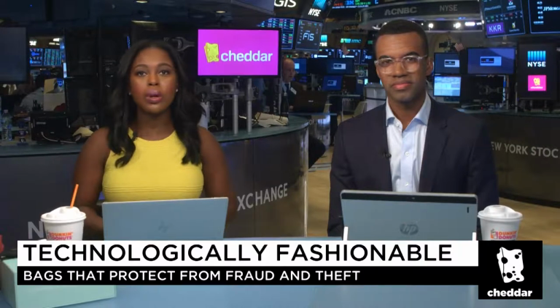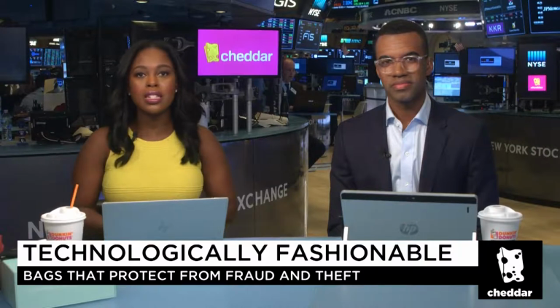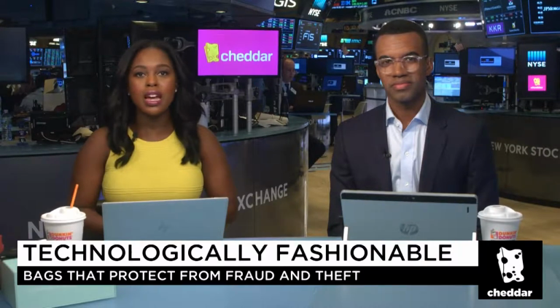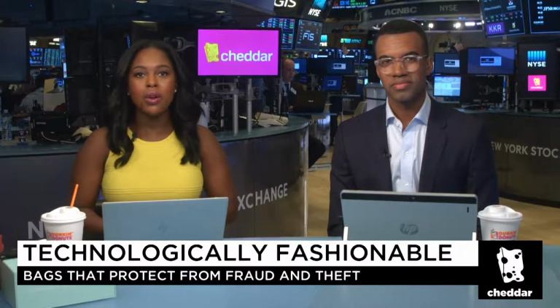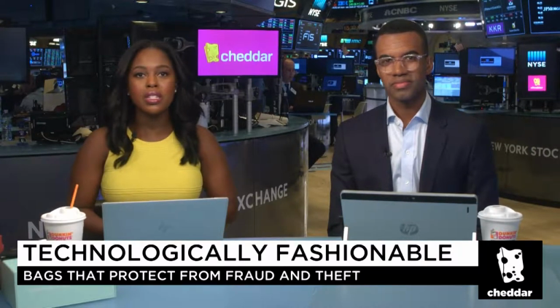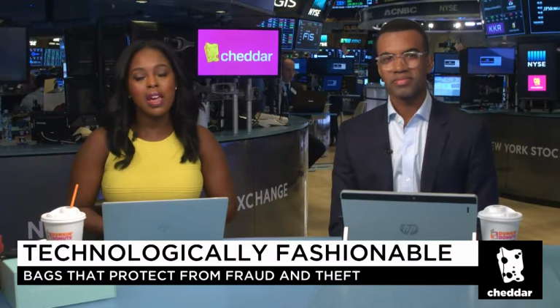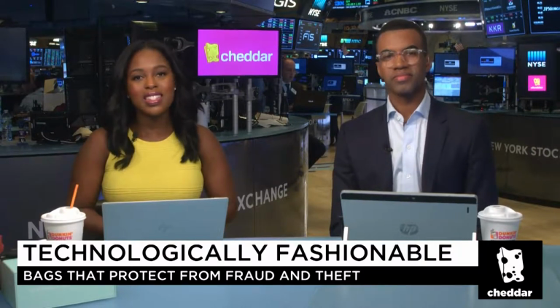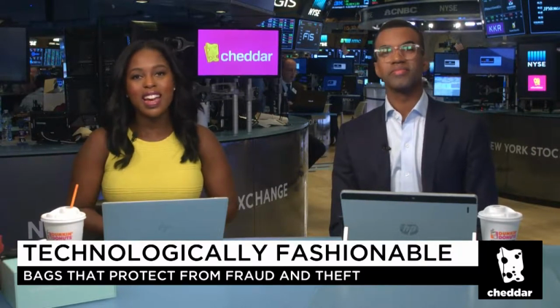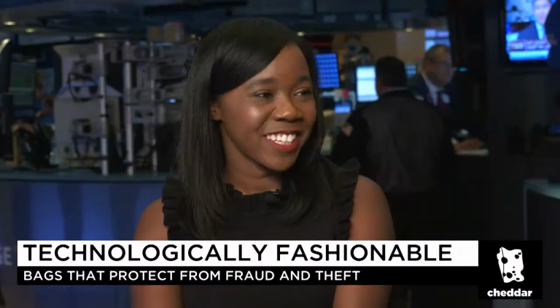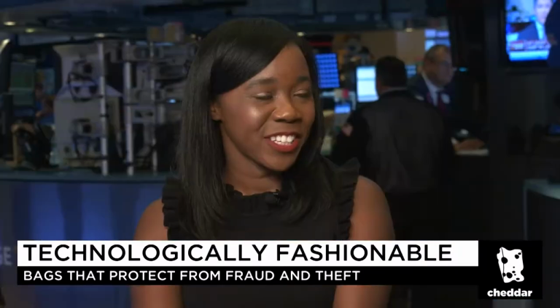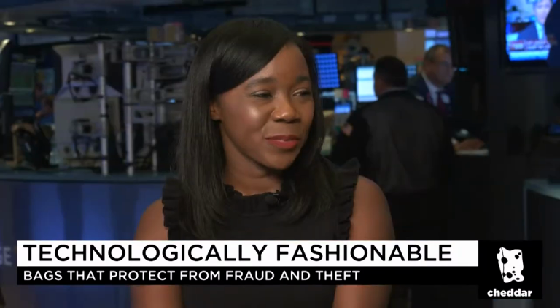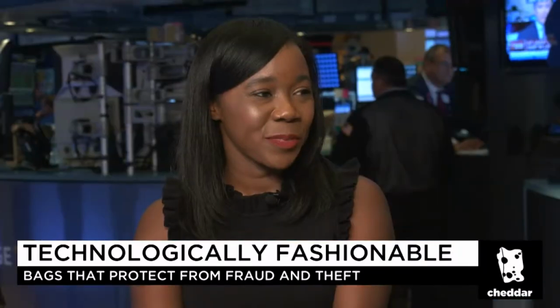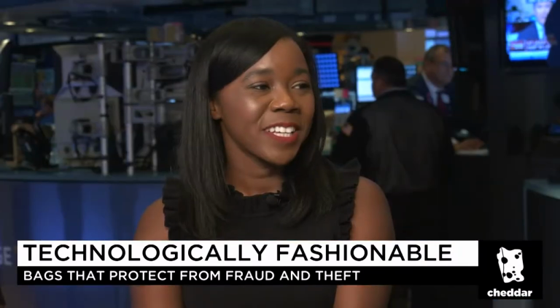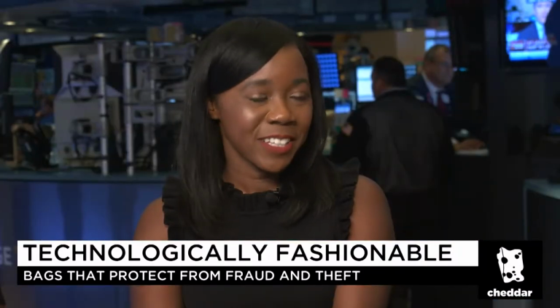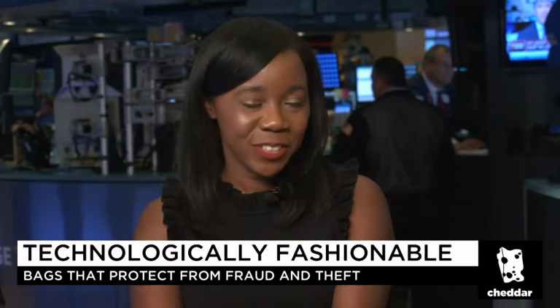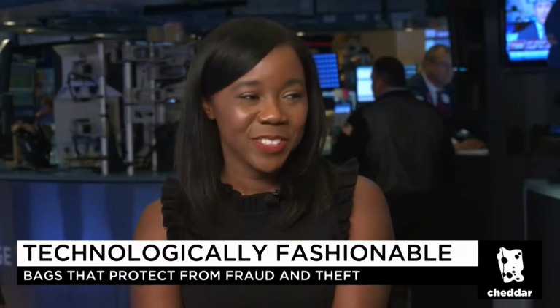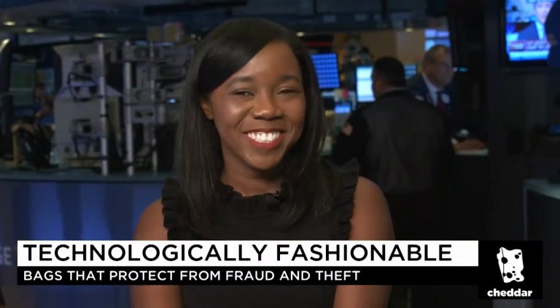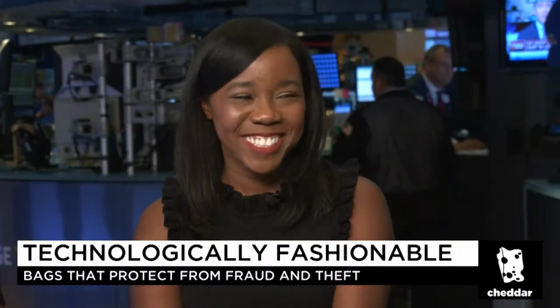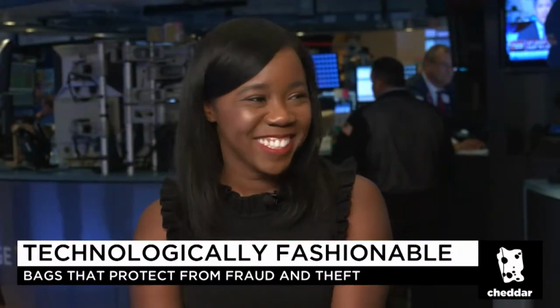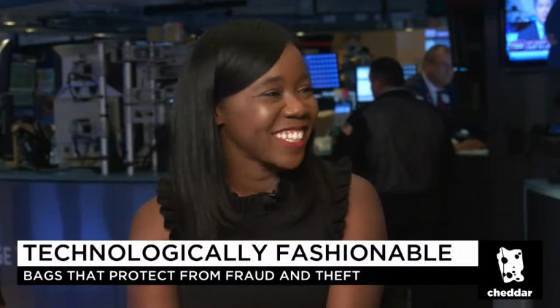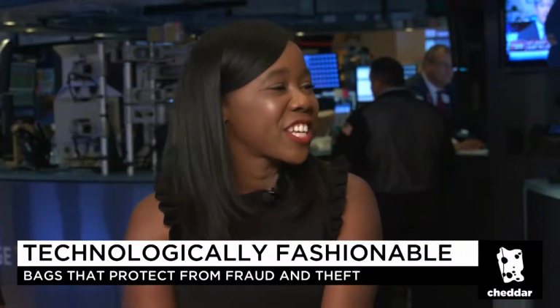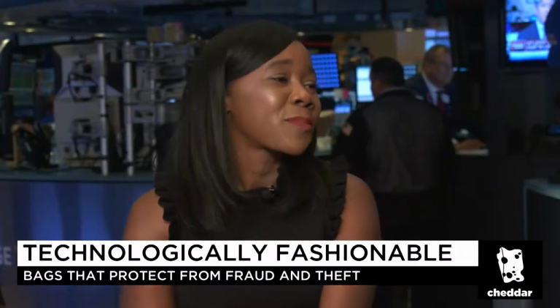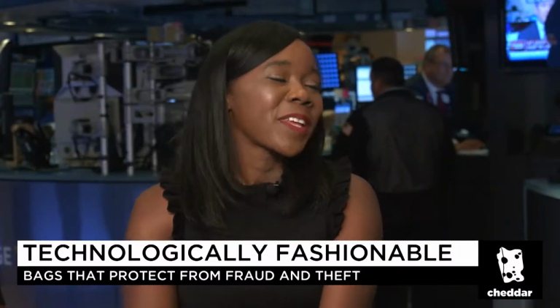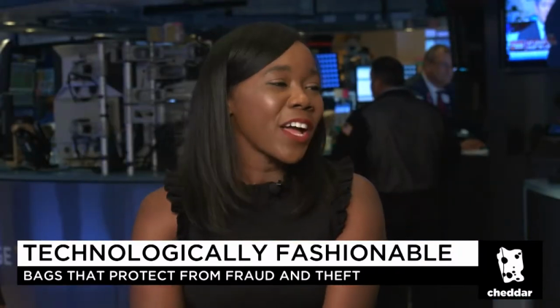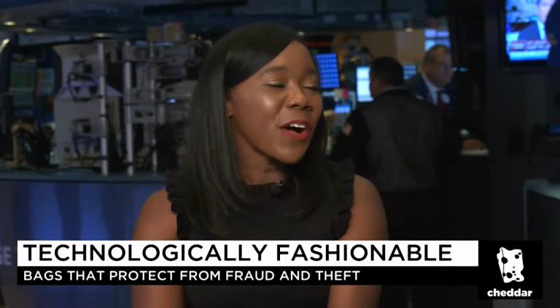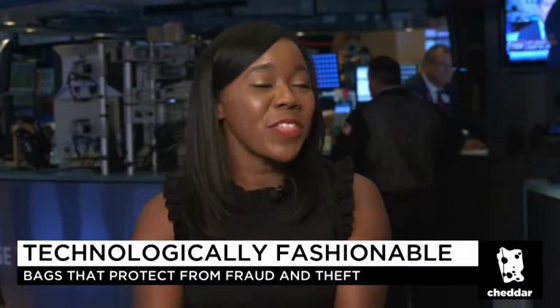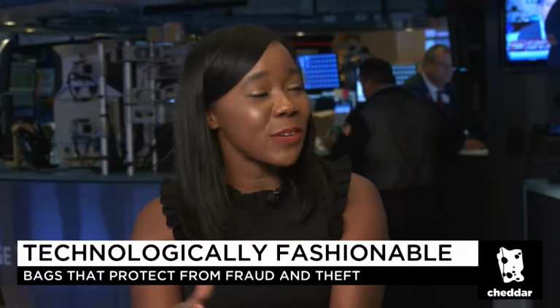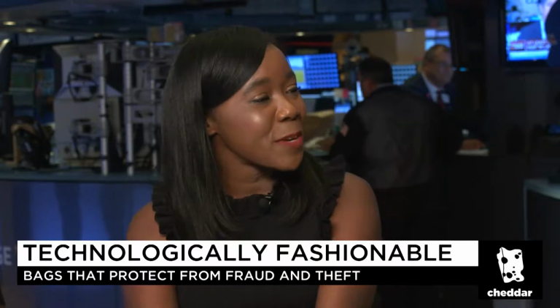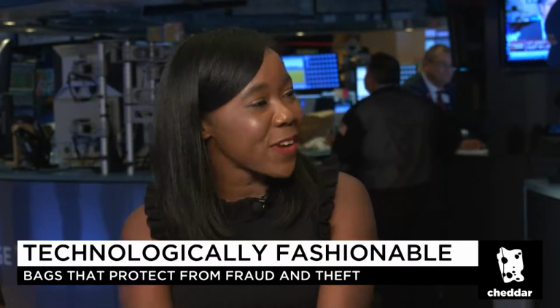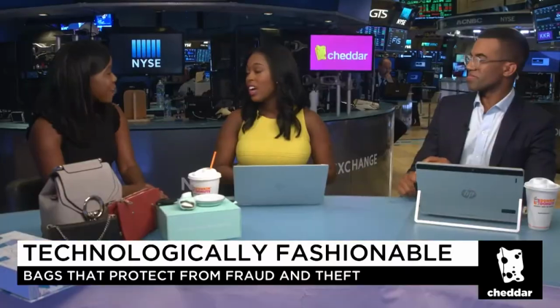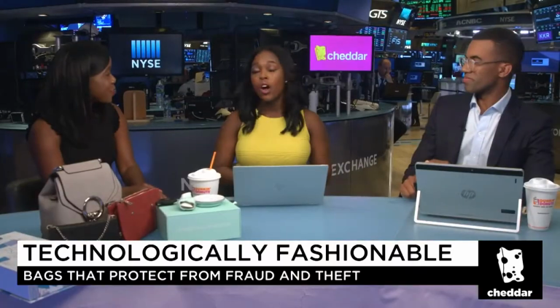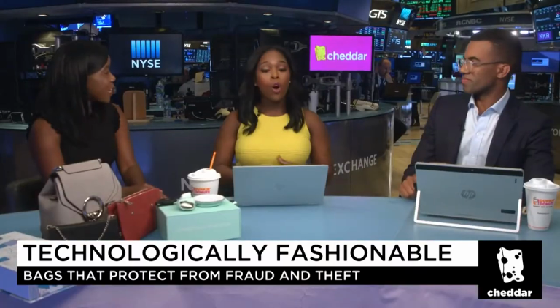Joining us now is tech and style expert Sherelle Starr. Sherelle, thanks so much for joining us. Thank you so much for having me.